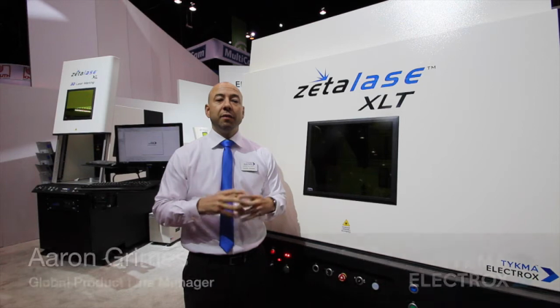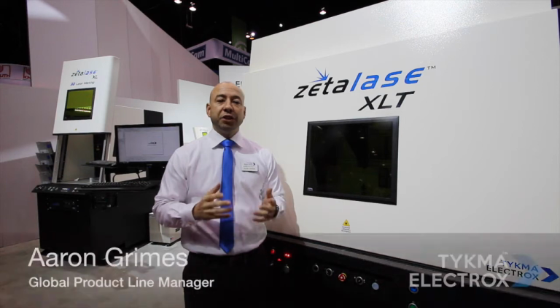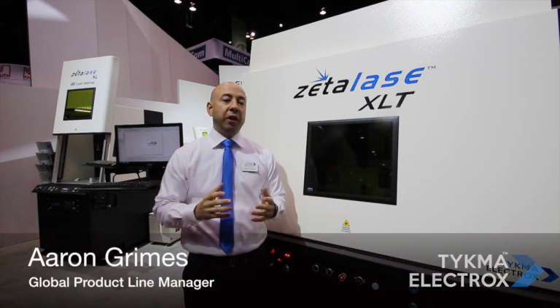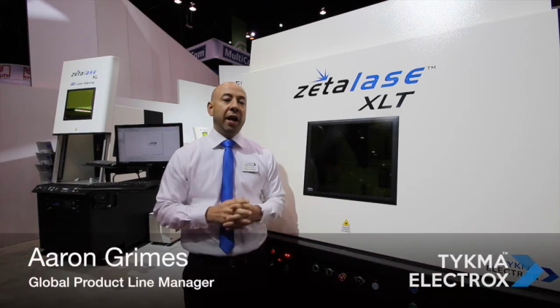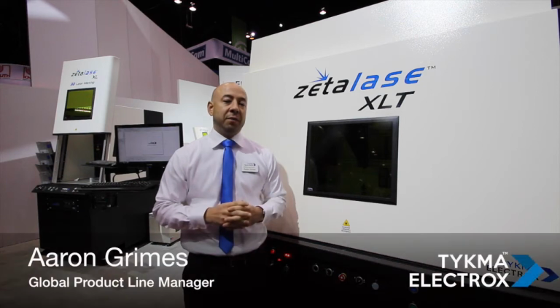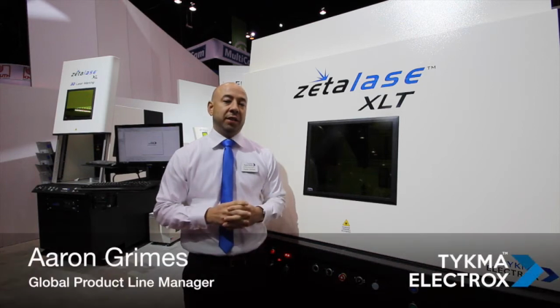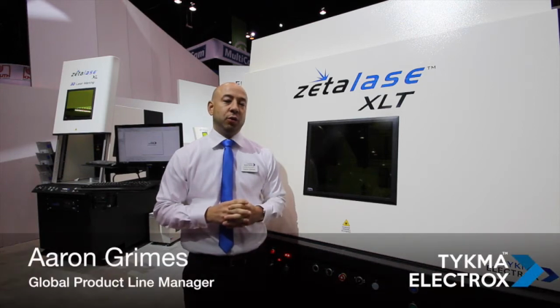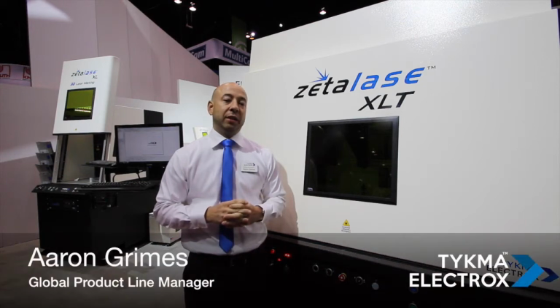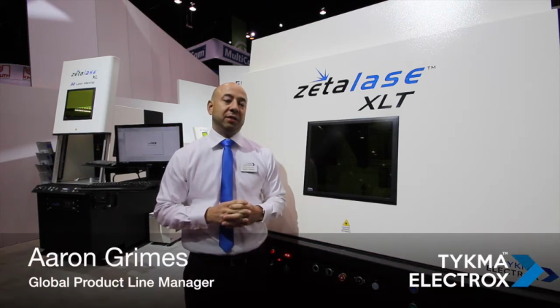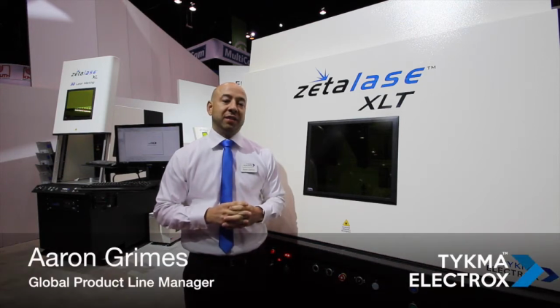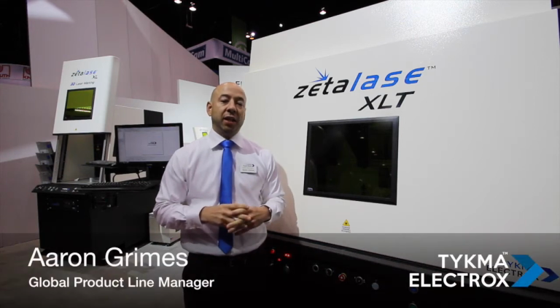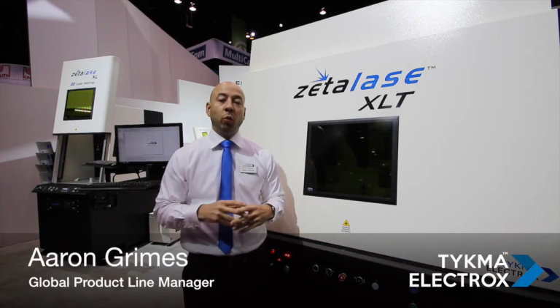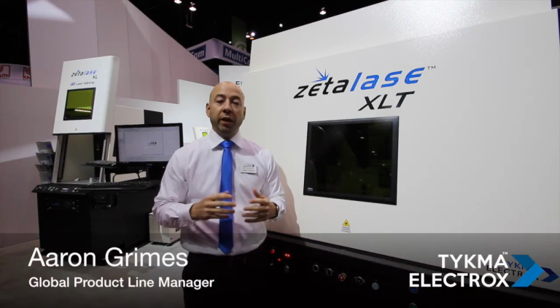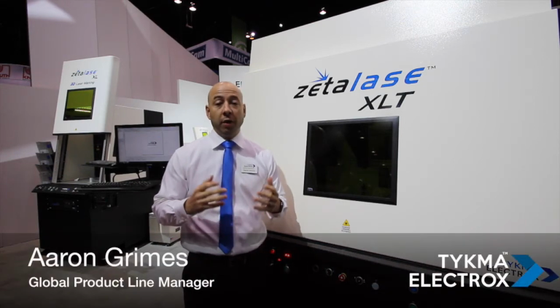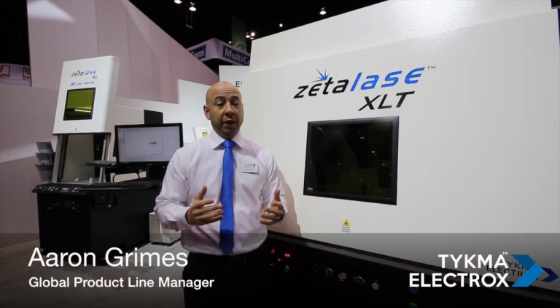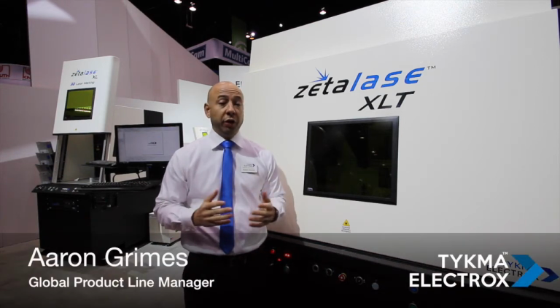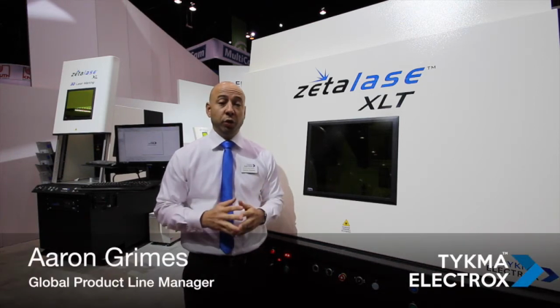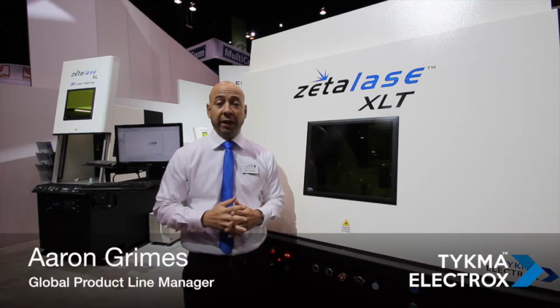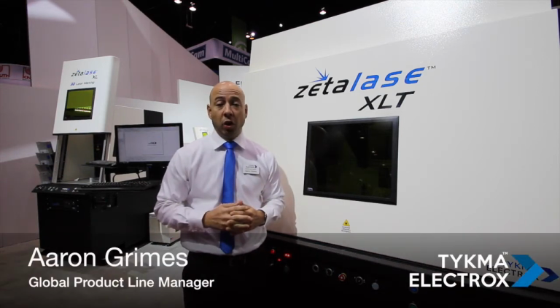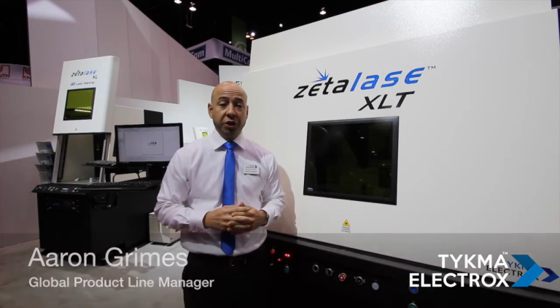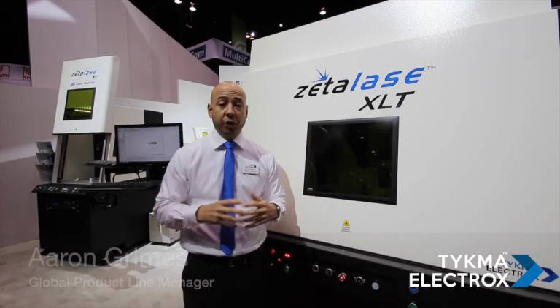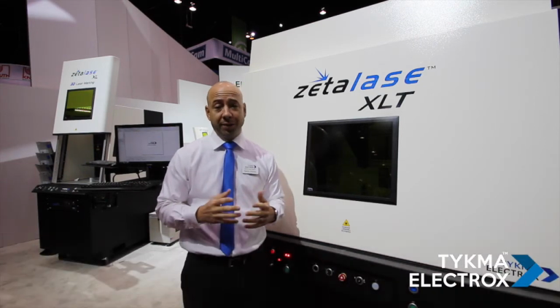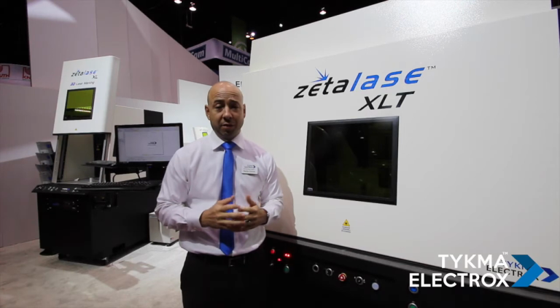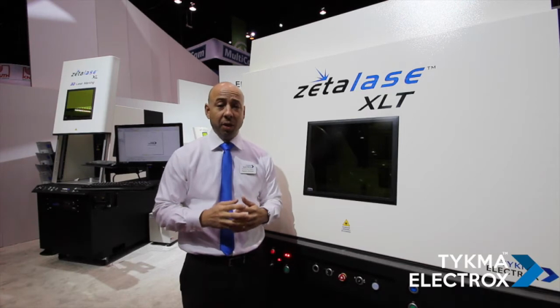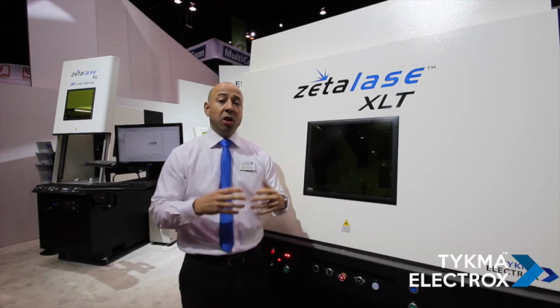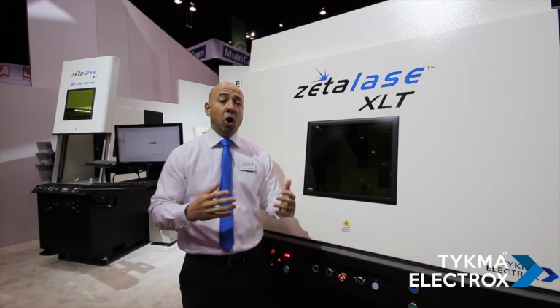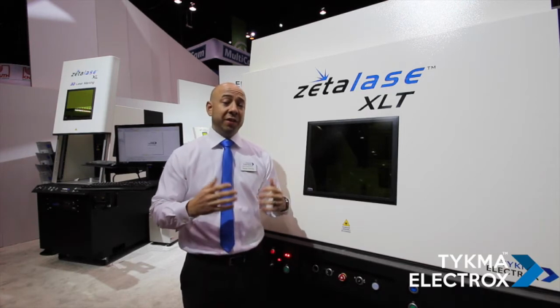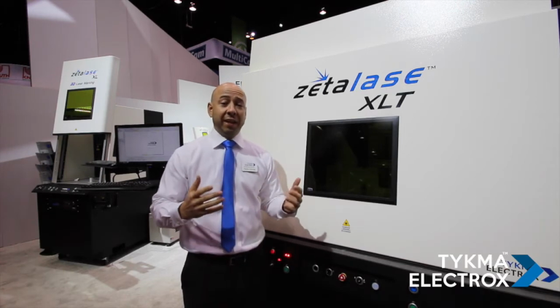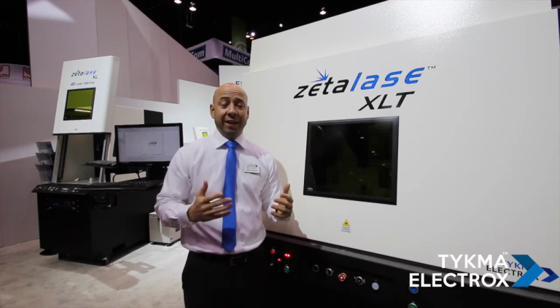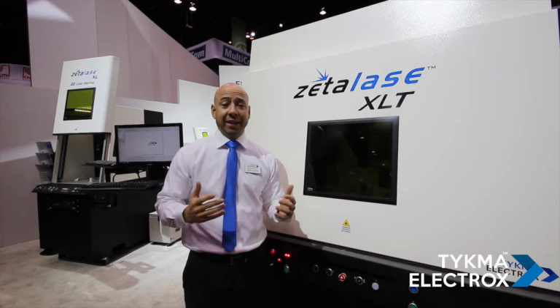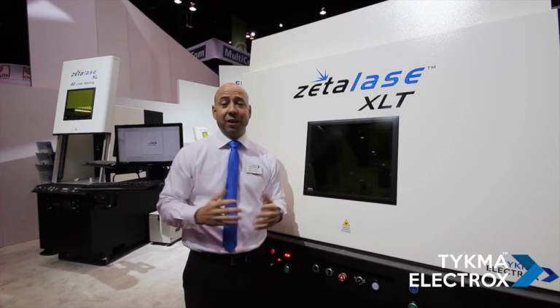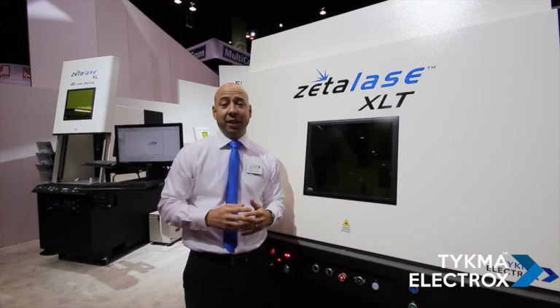This year at IMTS 2016, we unveiled a new technology and a new system called the ZetaLase XLT.